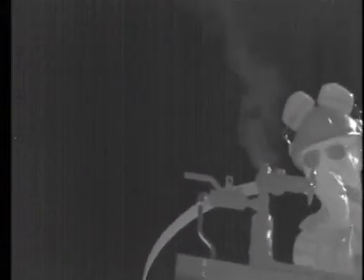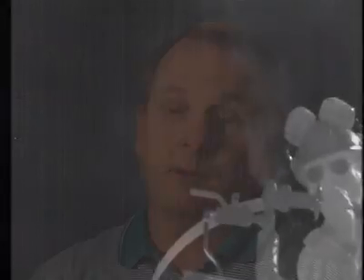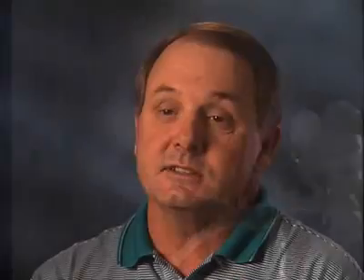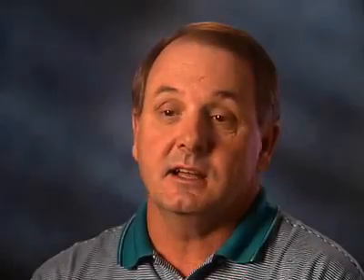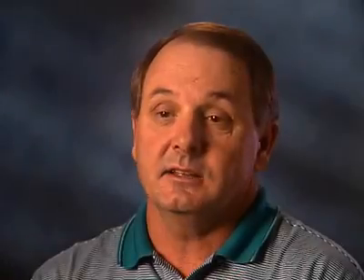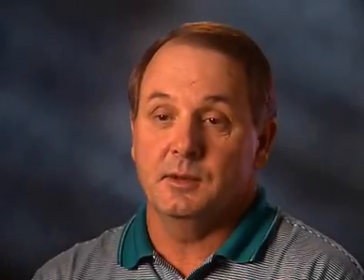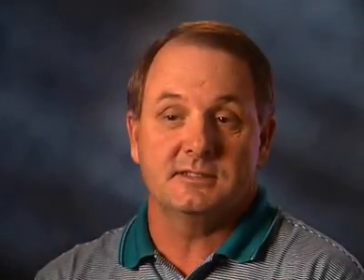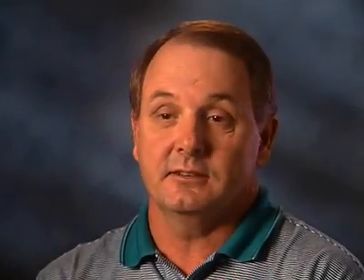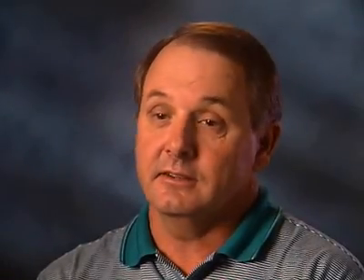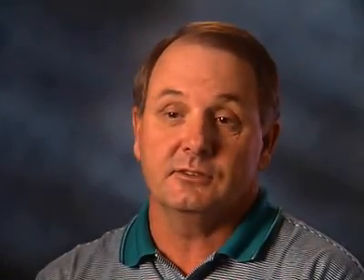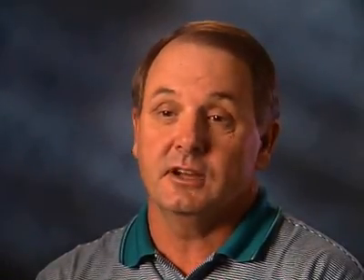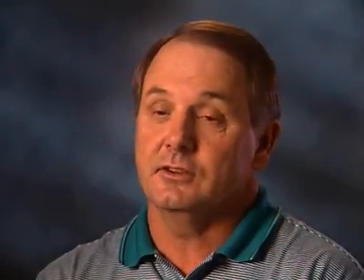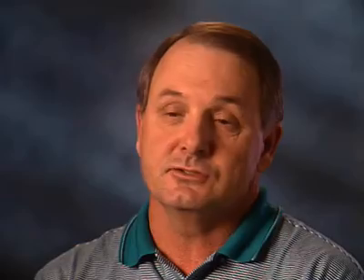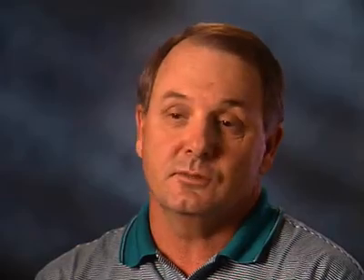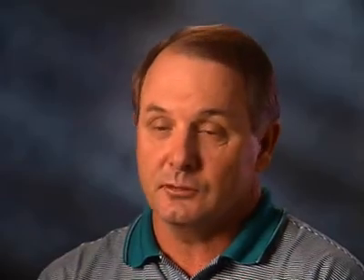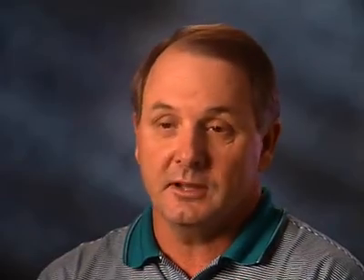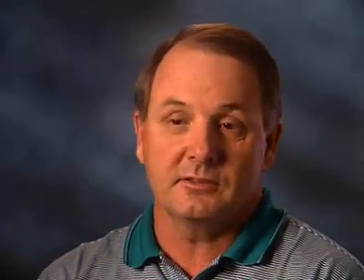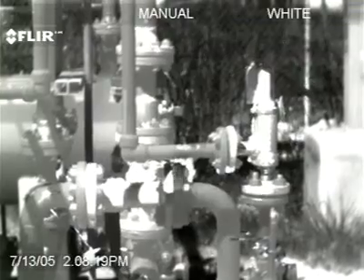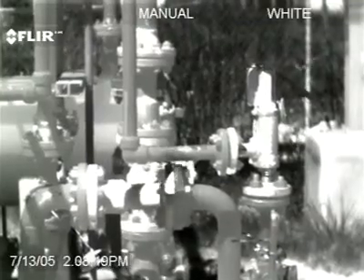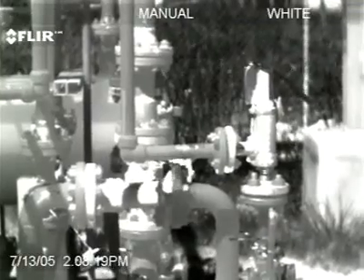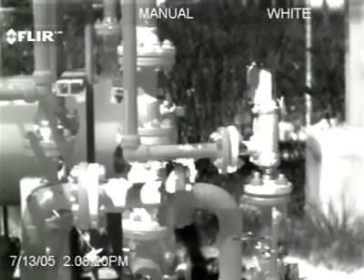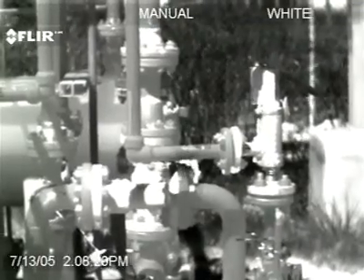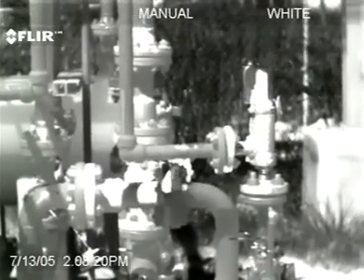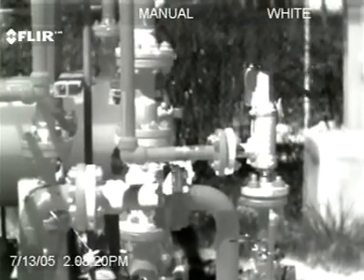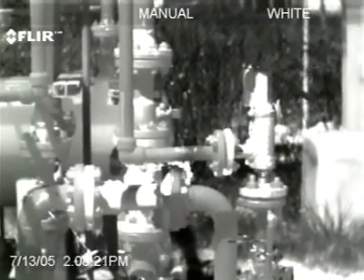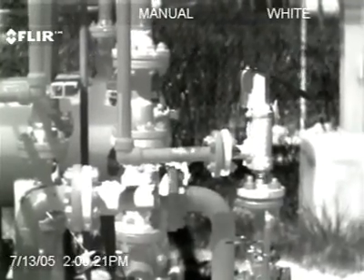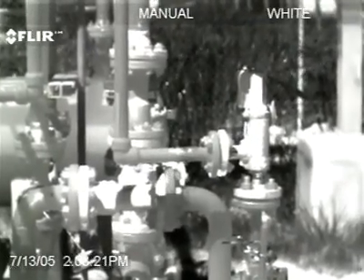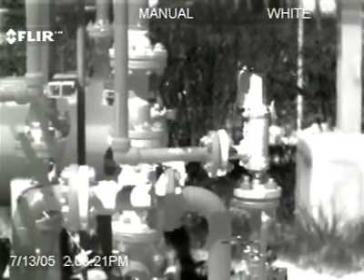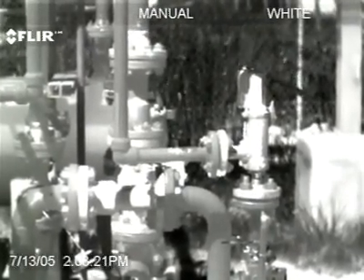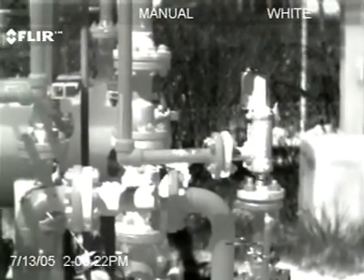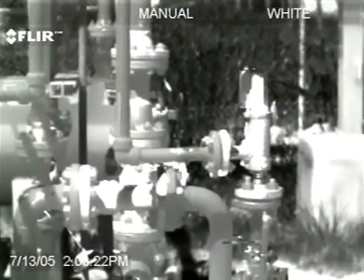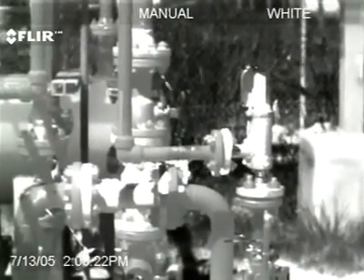The camera doesn't lie. It's either there or it's not there. There's no false positive, no gray area — either you see the gas or you don't.